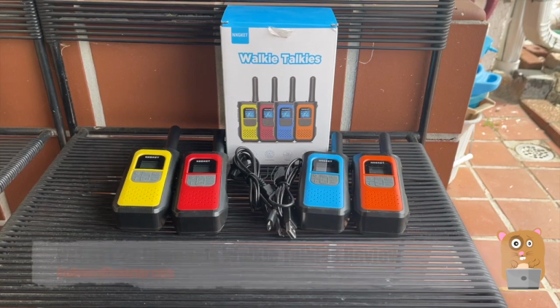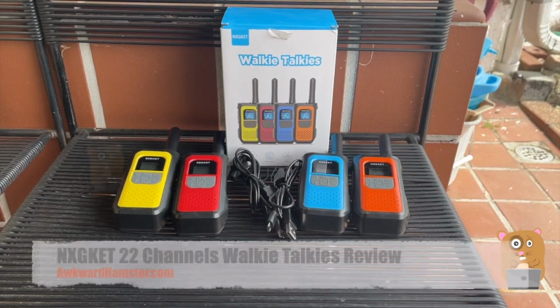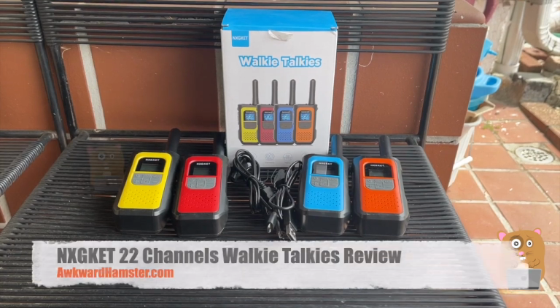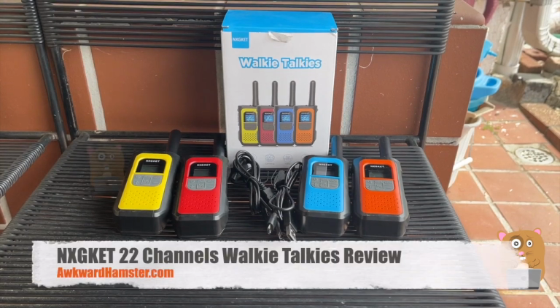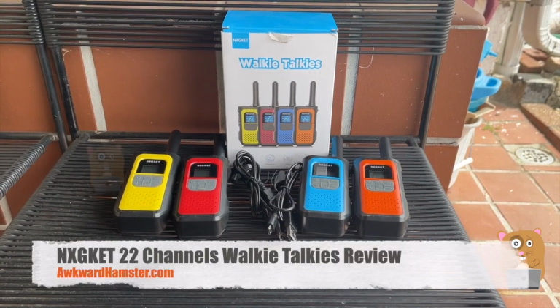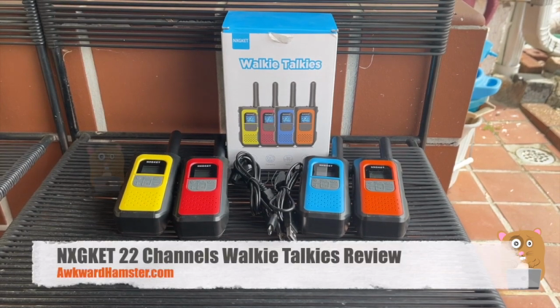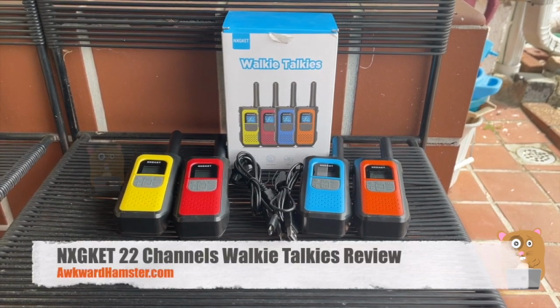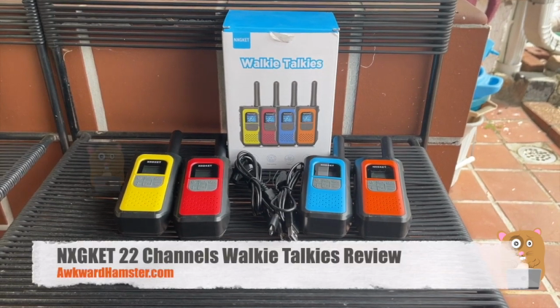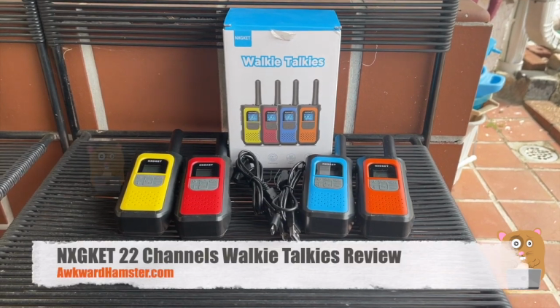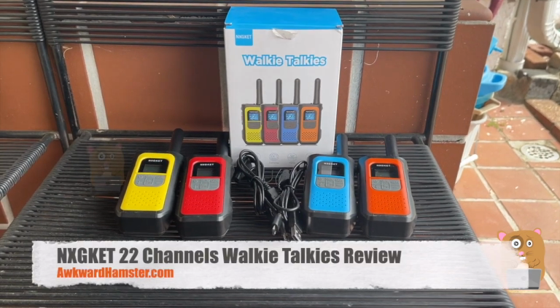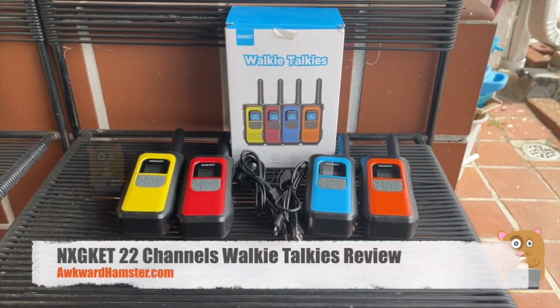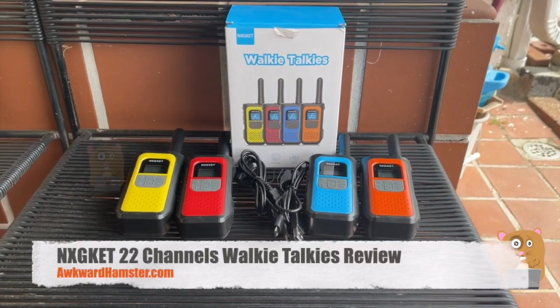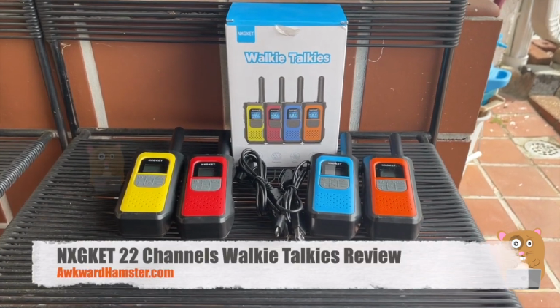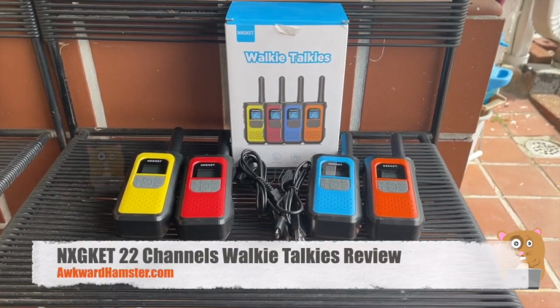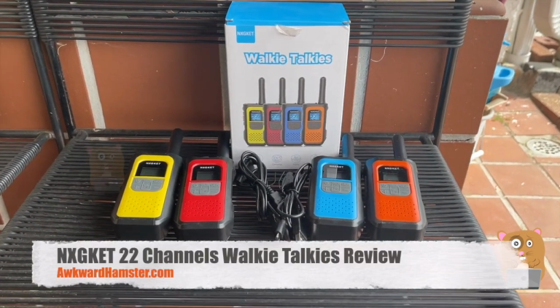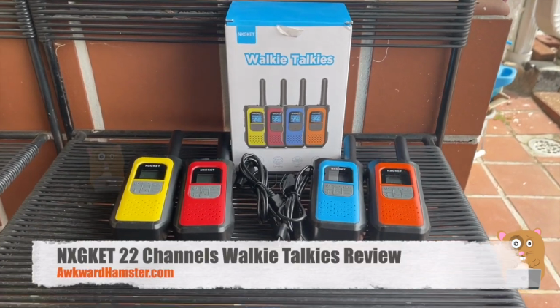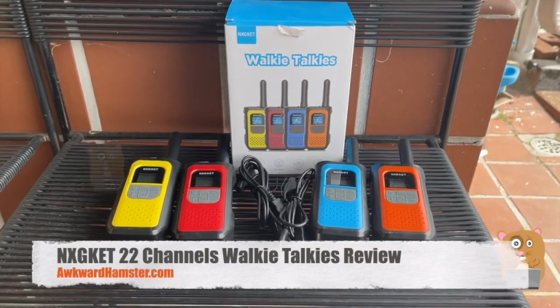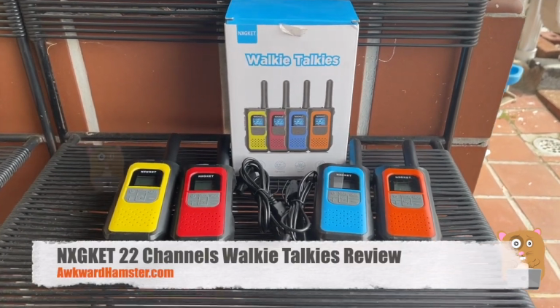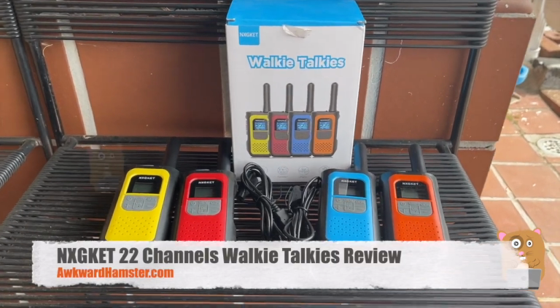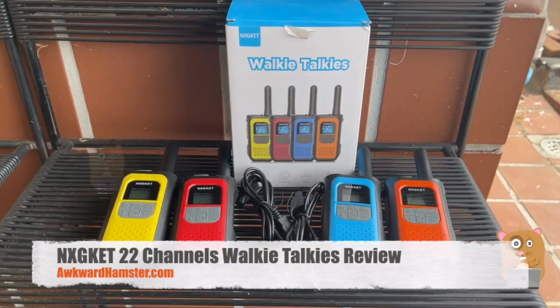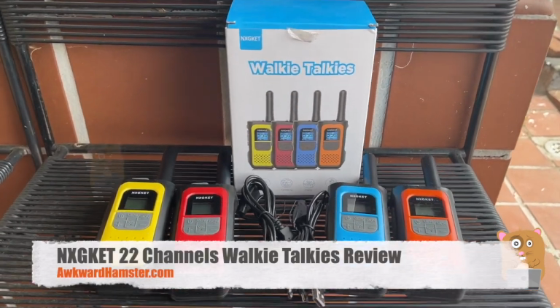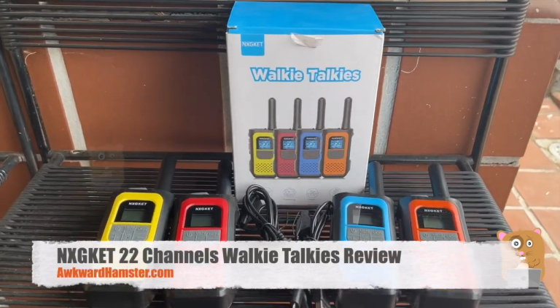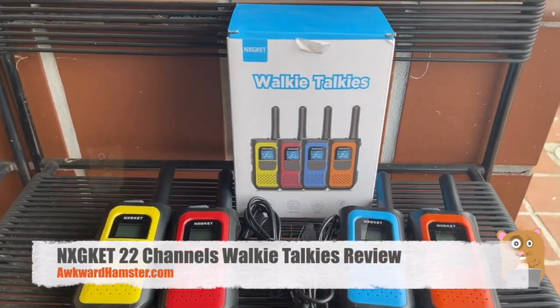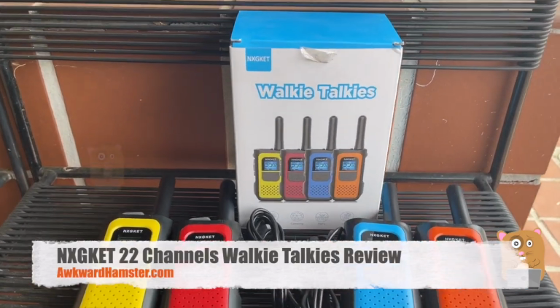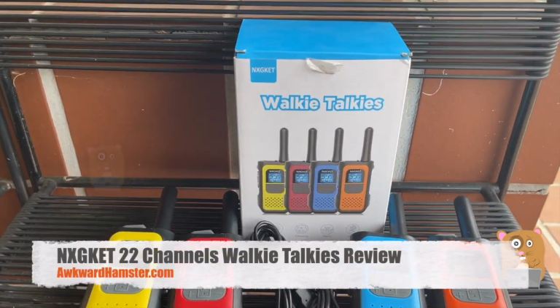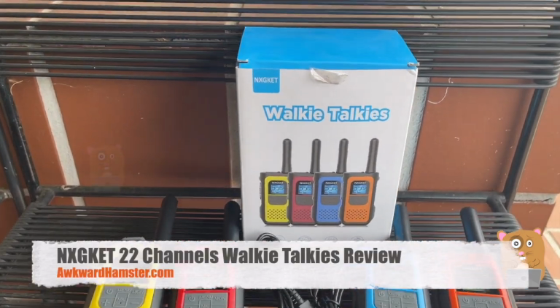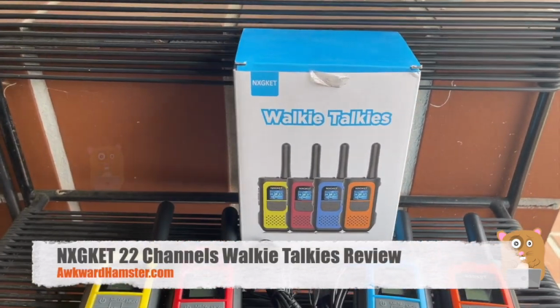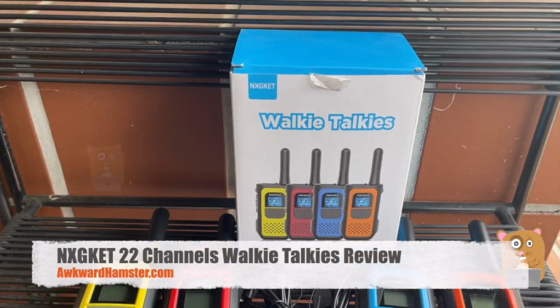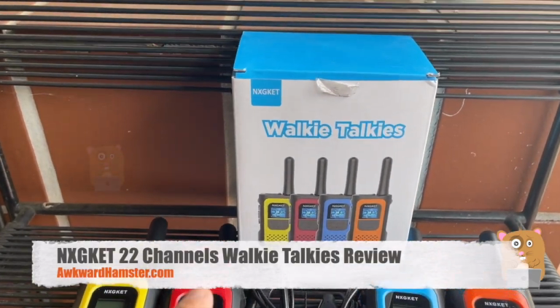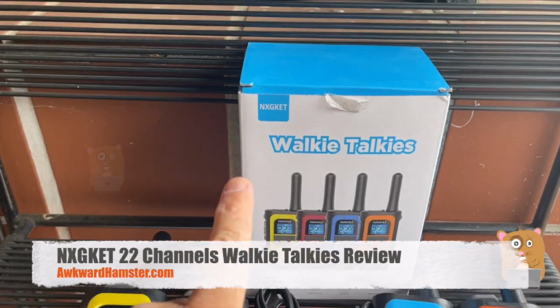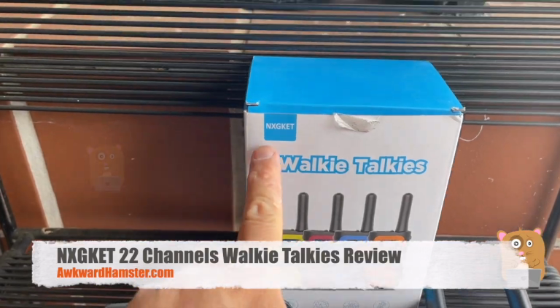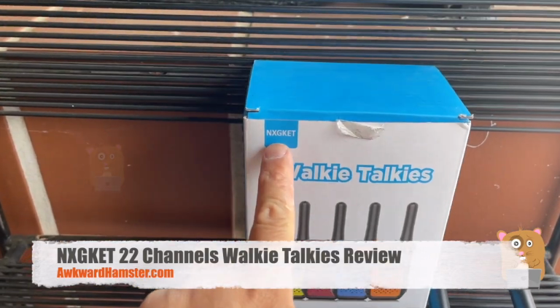Hi, welcome to Awkward Hamster. Today I'll be taking a look at these walkie-talkies from this company.